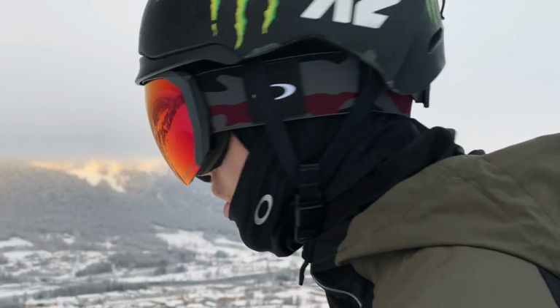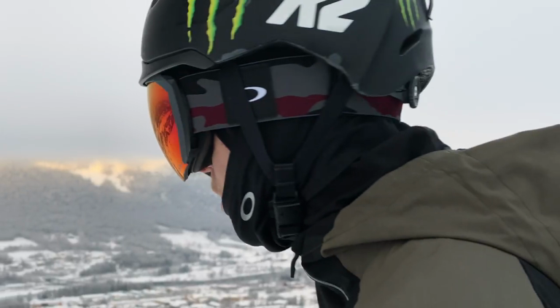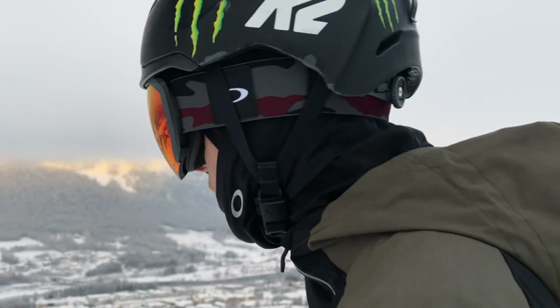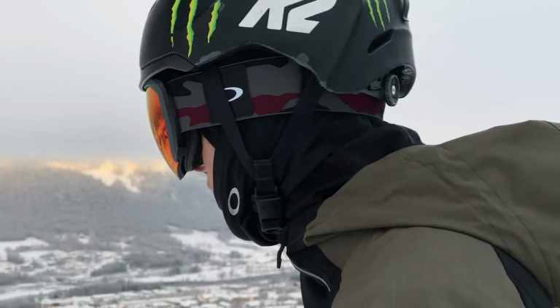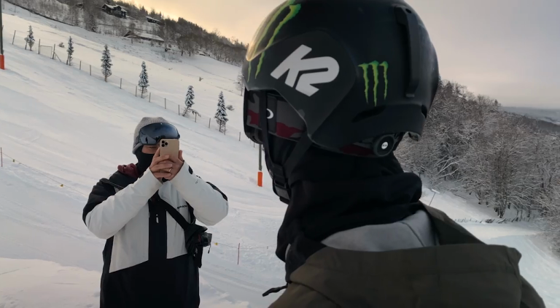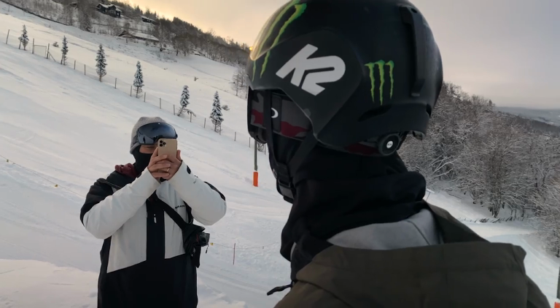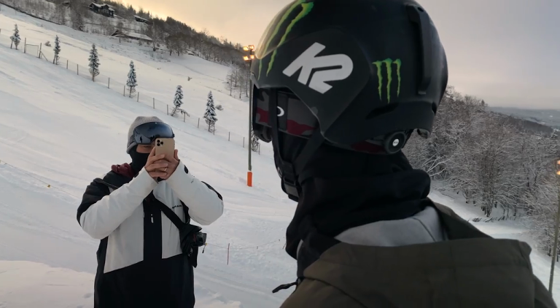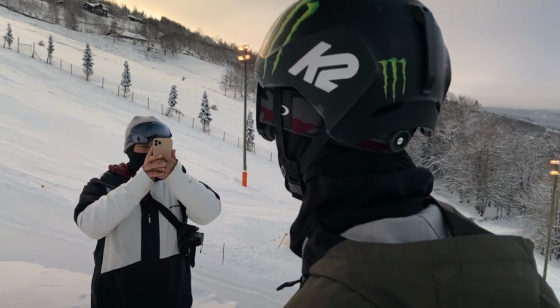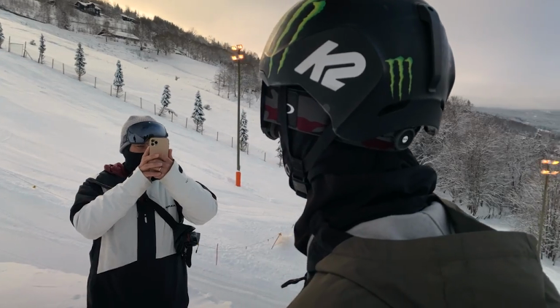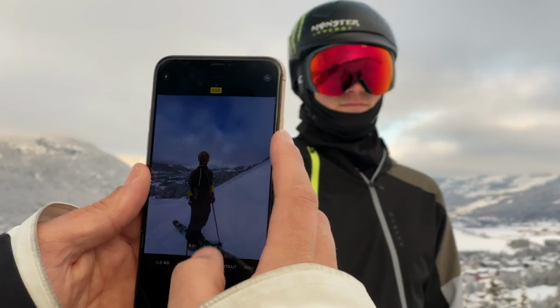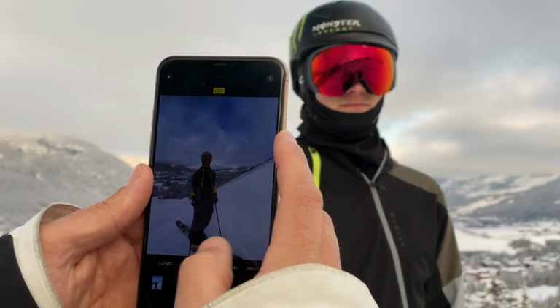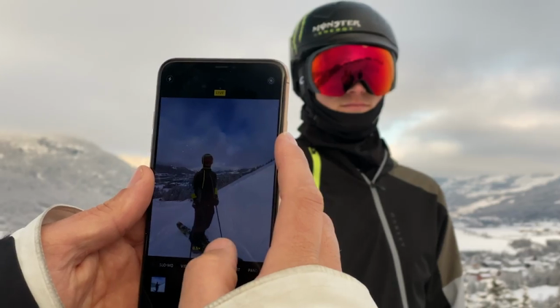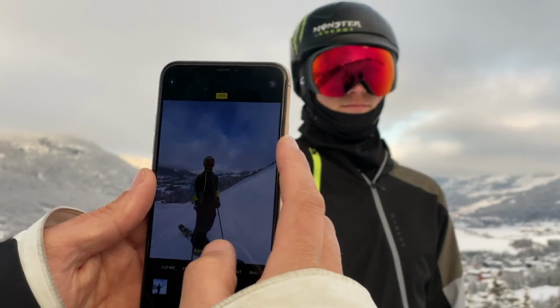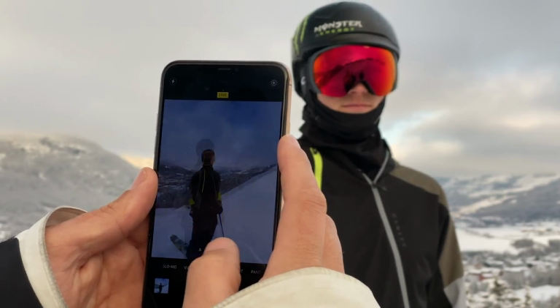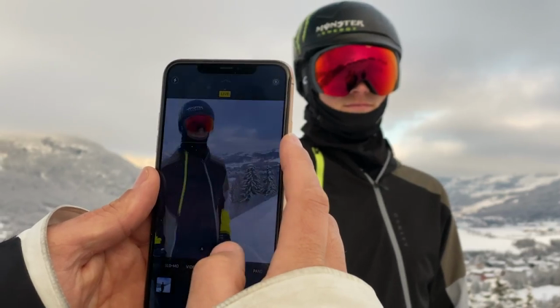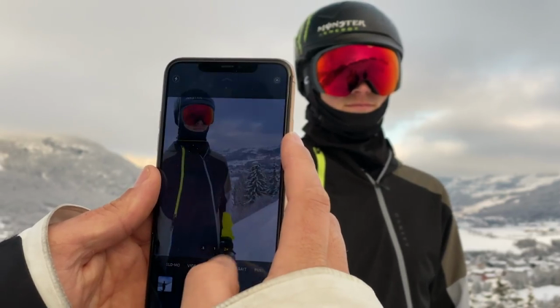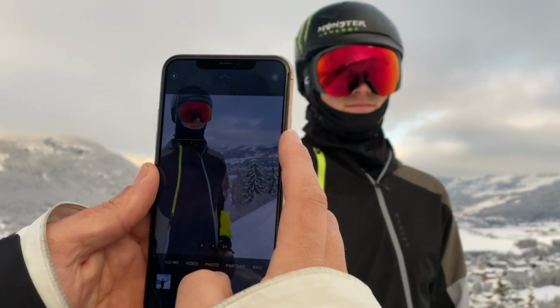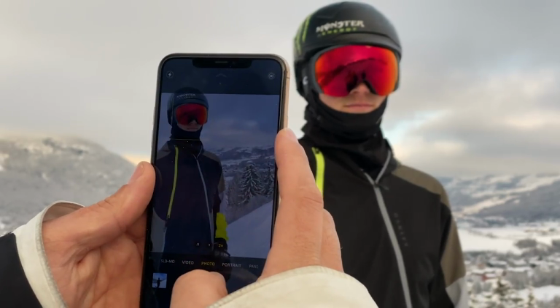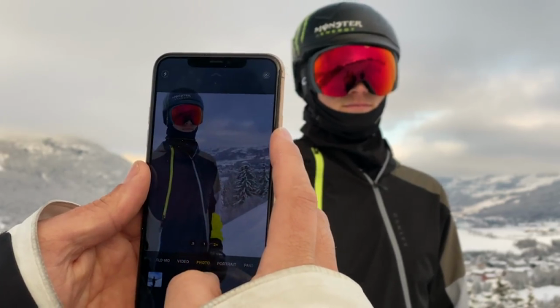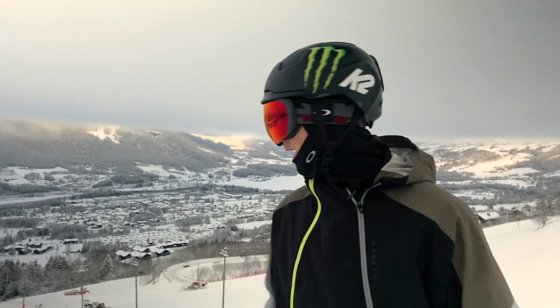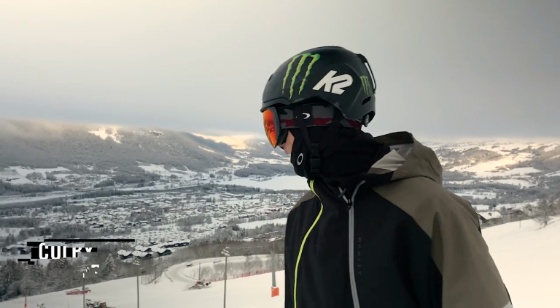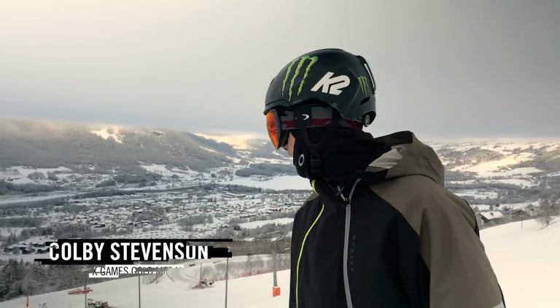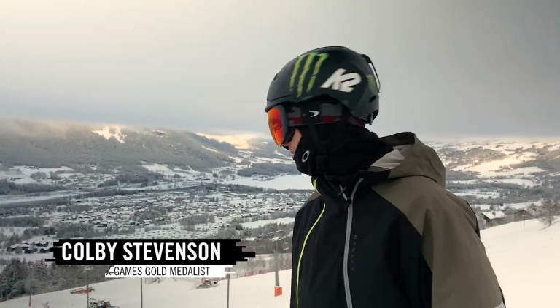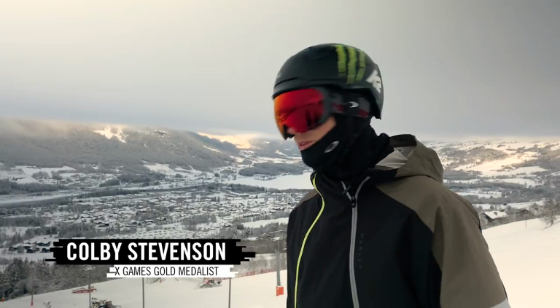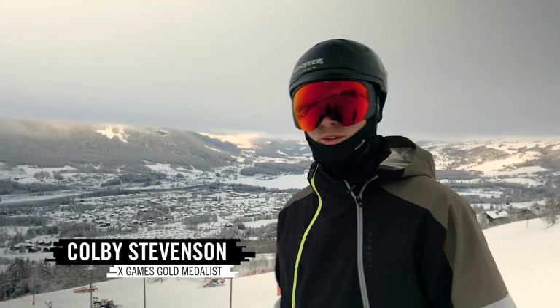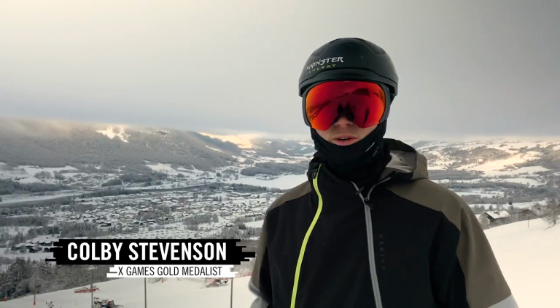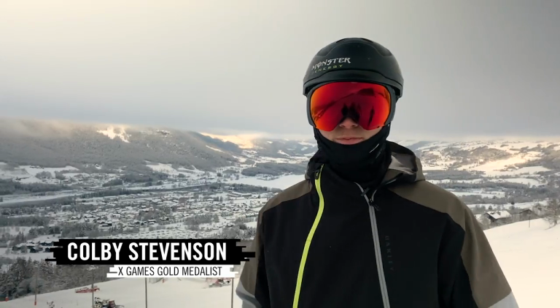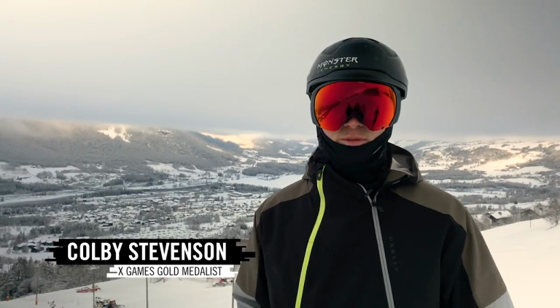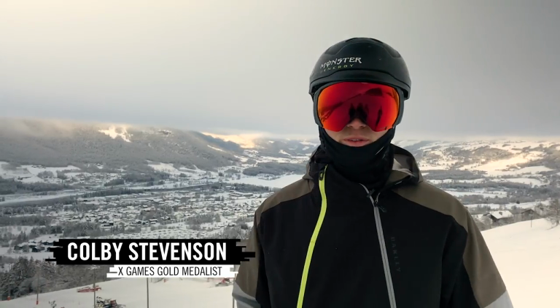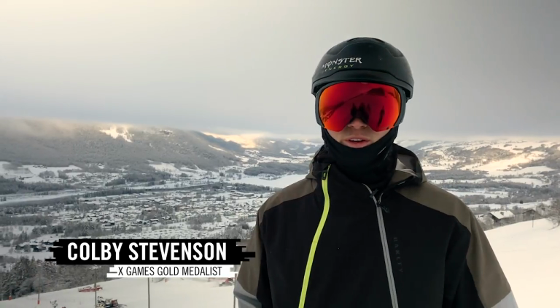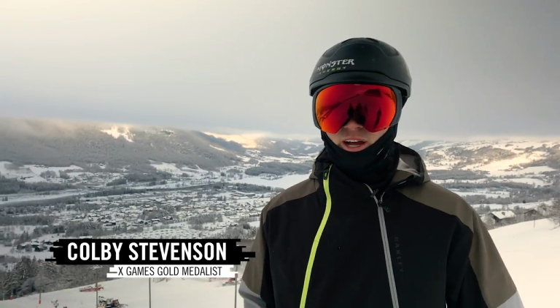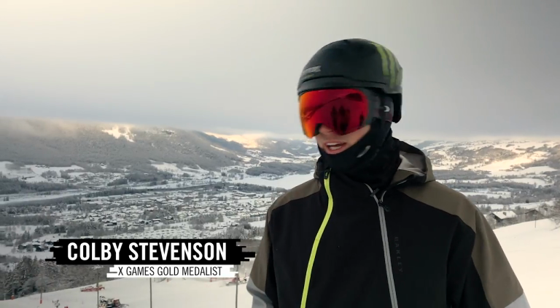What's up everyone? Colby Stephenson here. We're out here at X Games Norway. I'm going to do a little course preview for you guys.